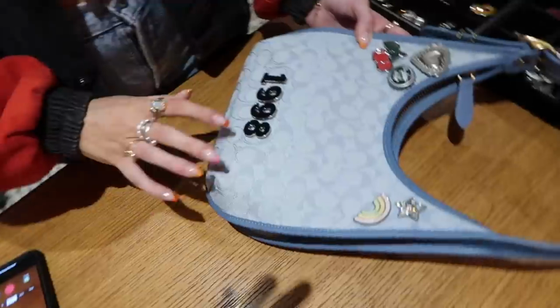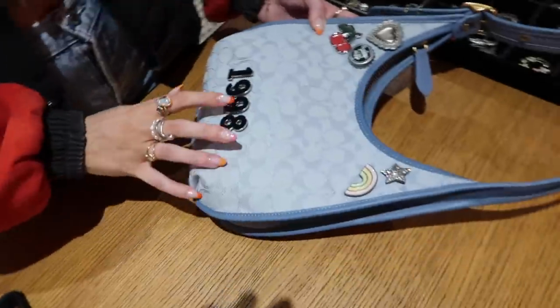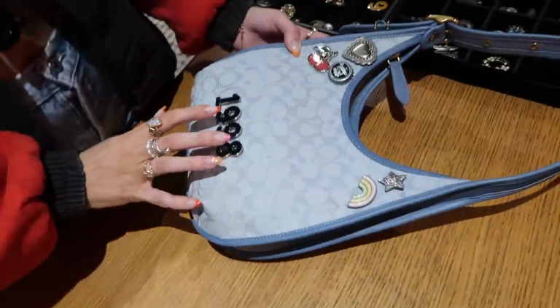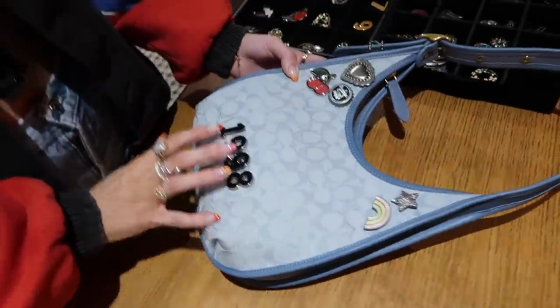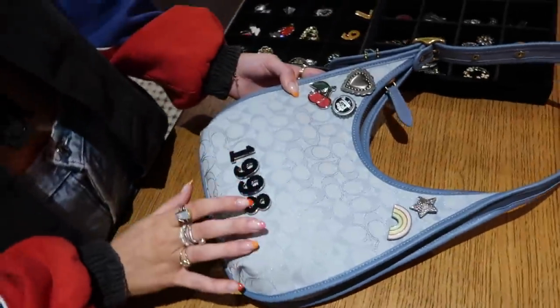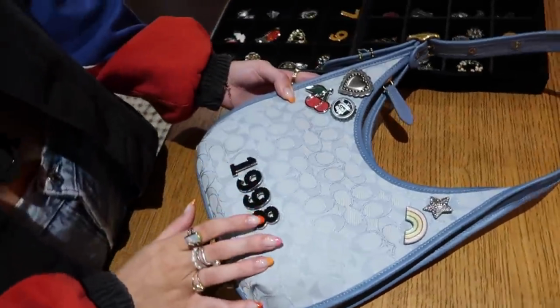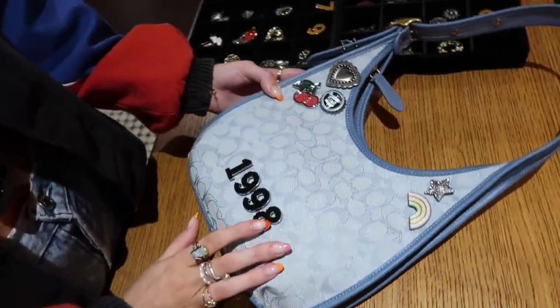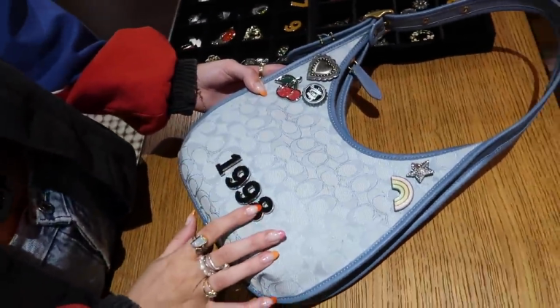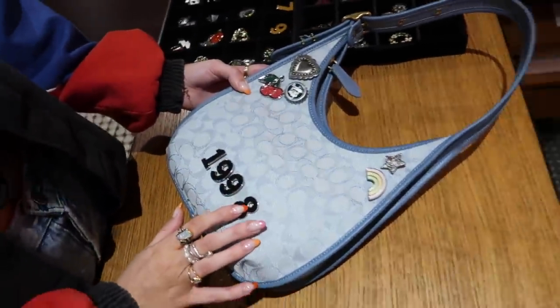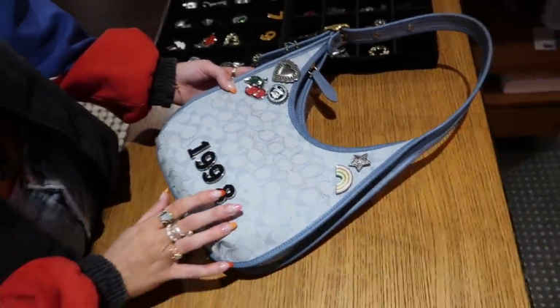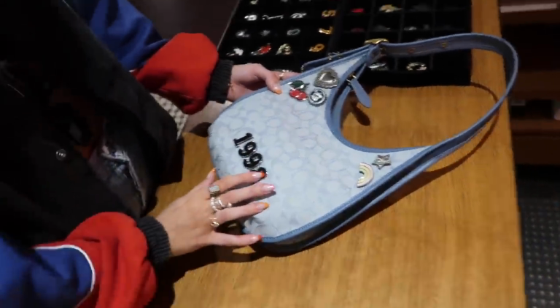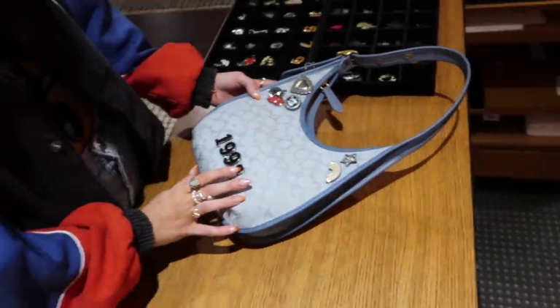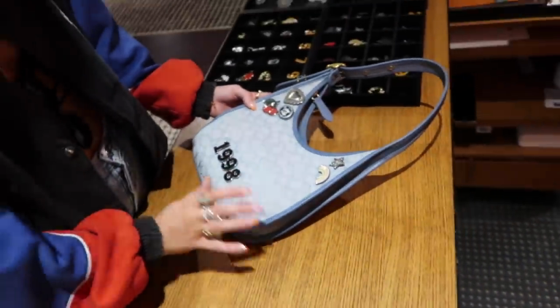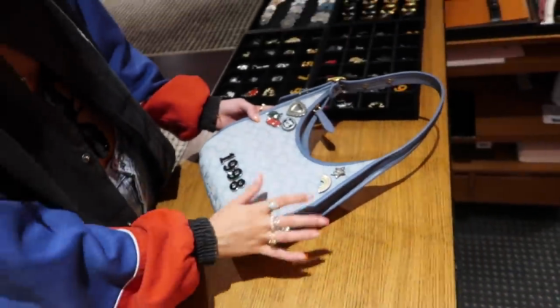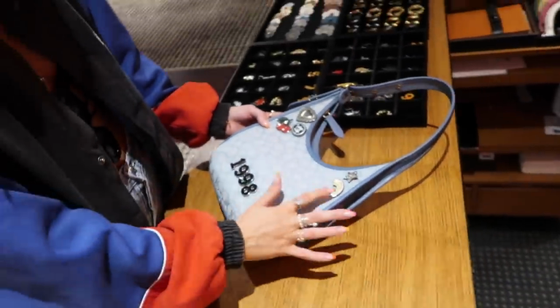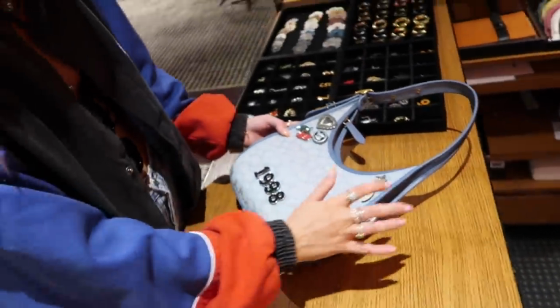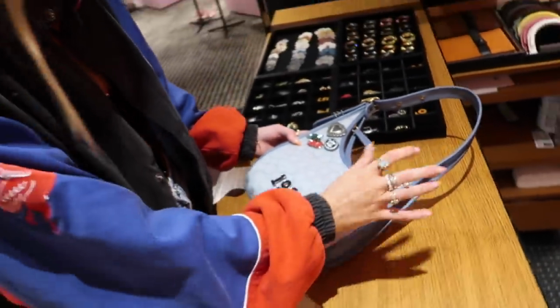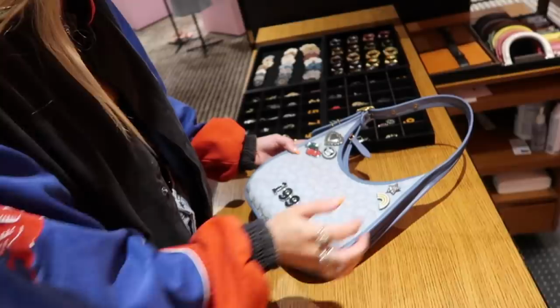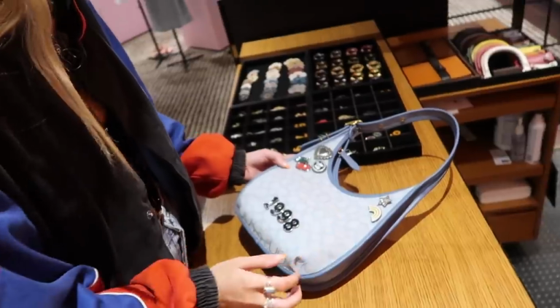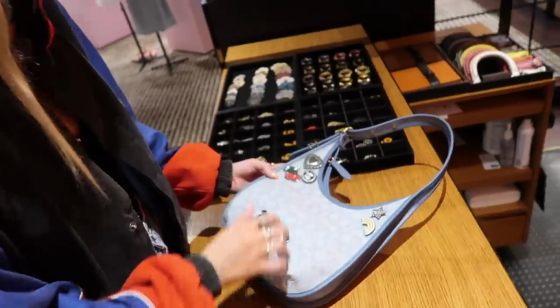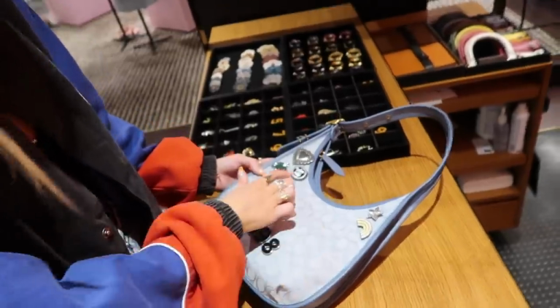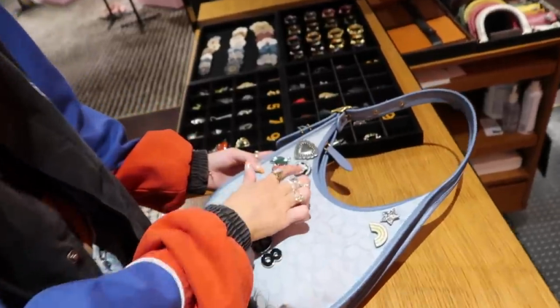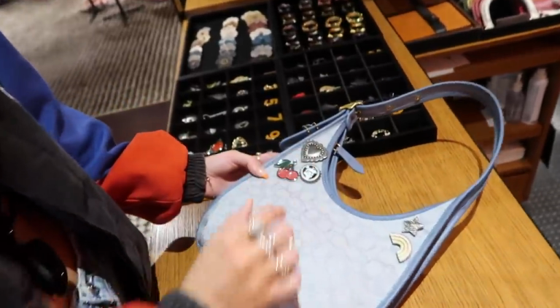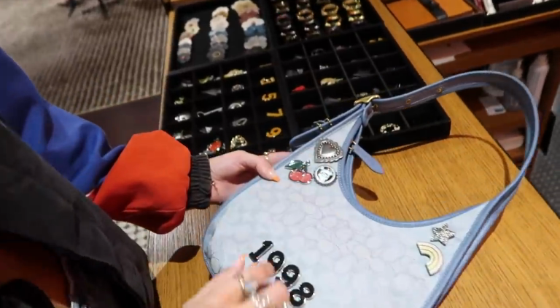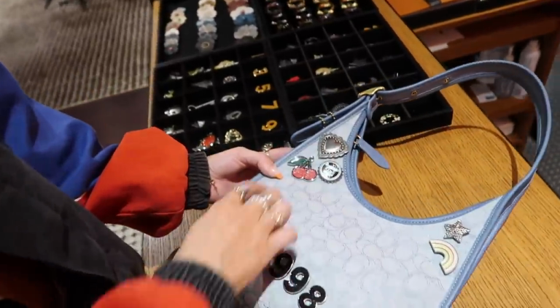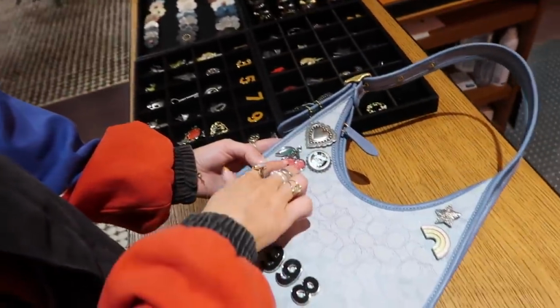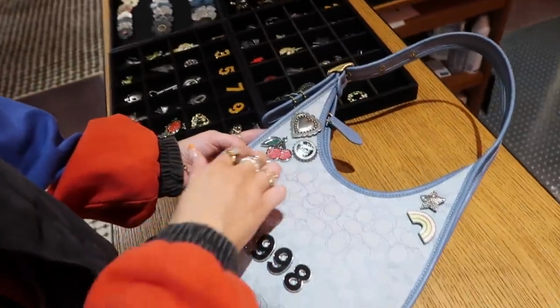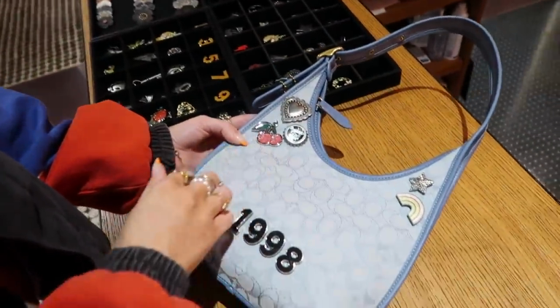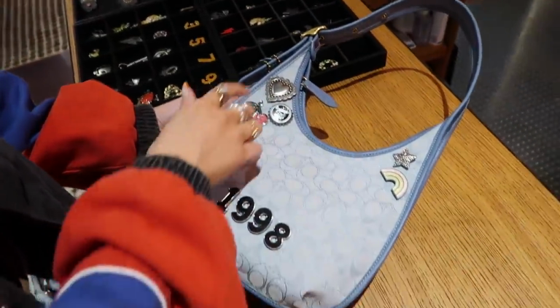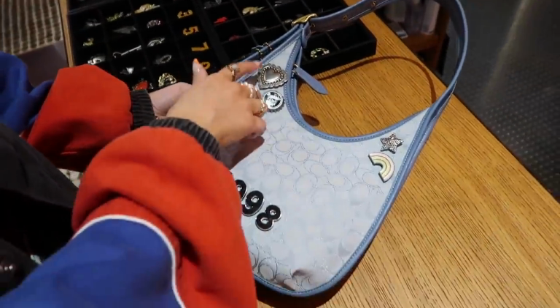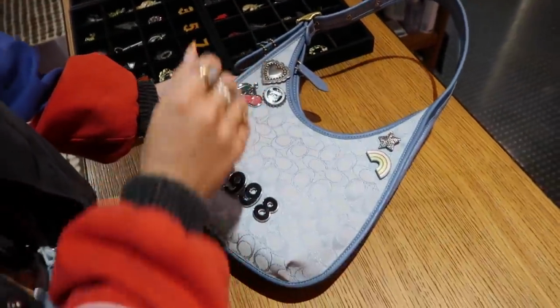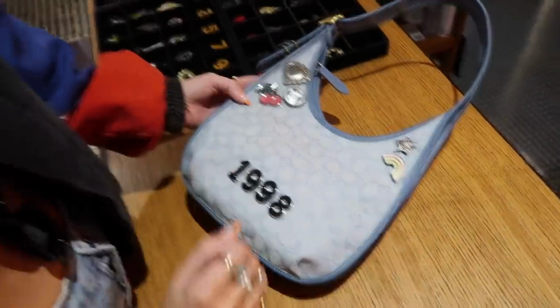We have $19.98 right here. Birth year, birth year. Rainbow. Star. Beer can. Cherry. Heart.